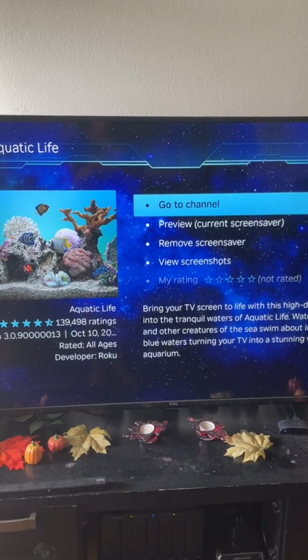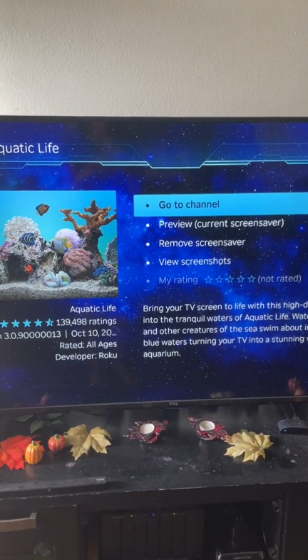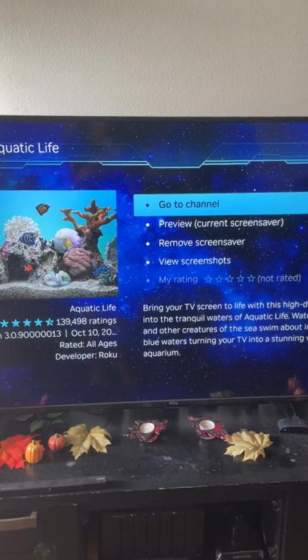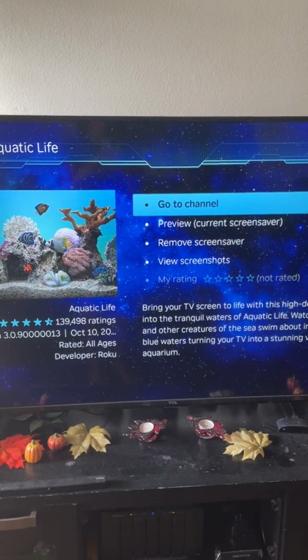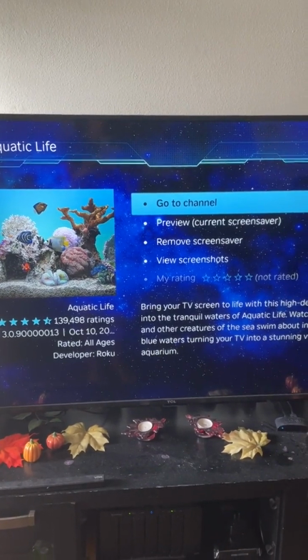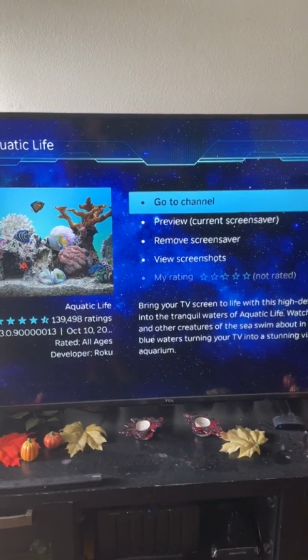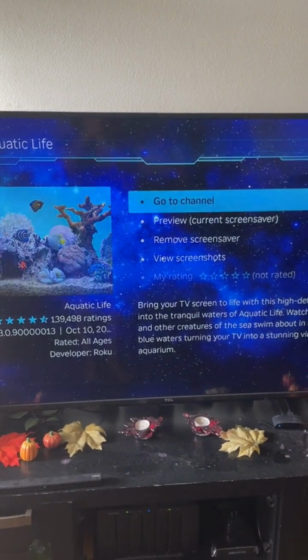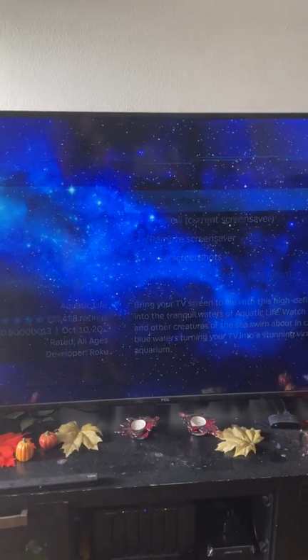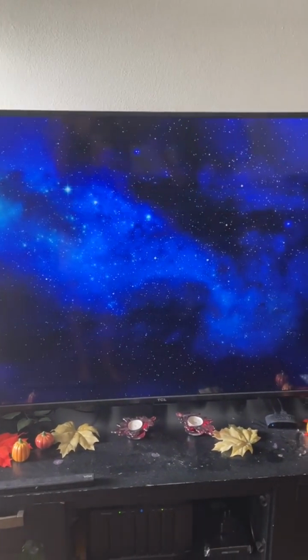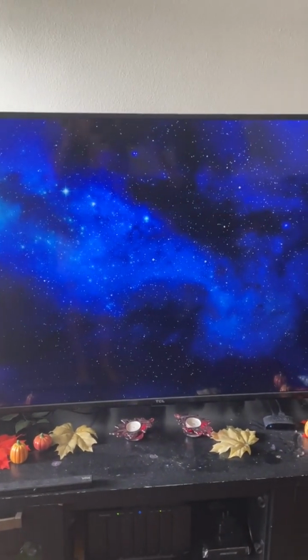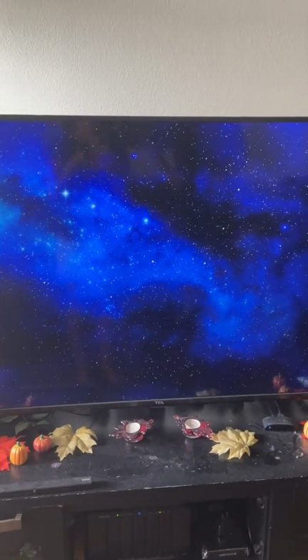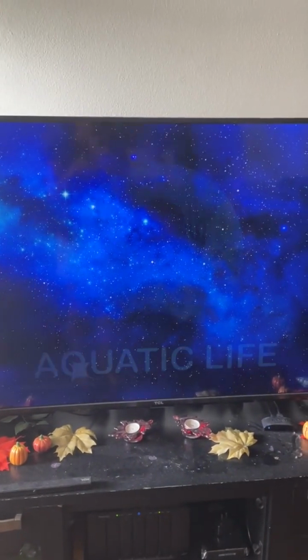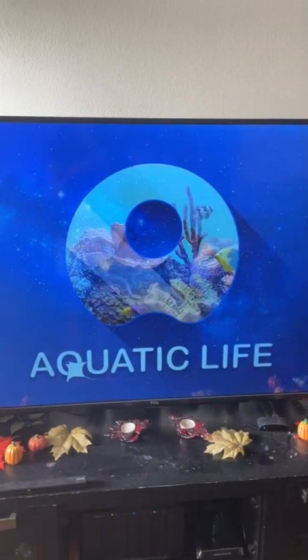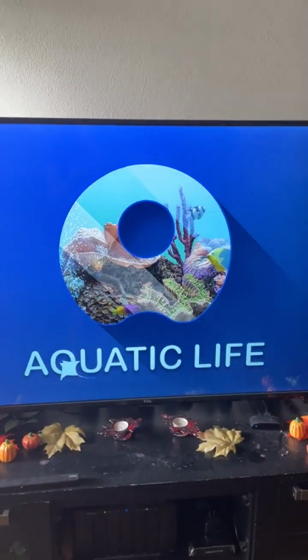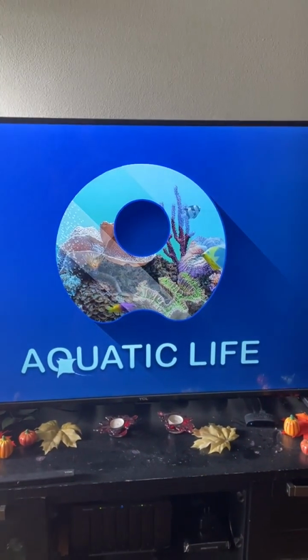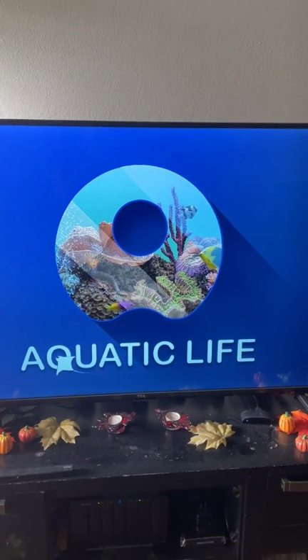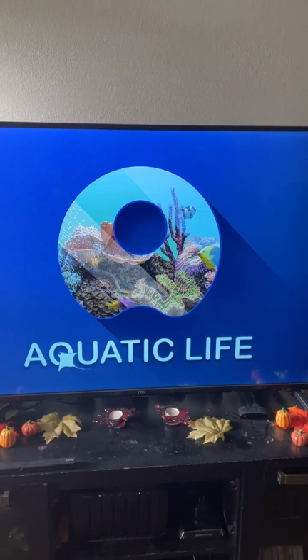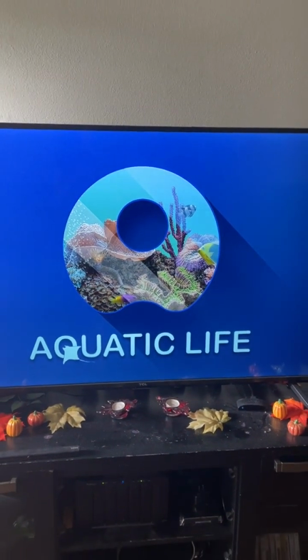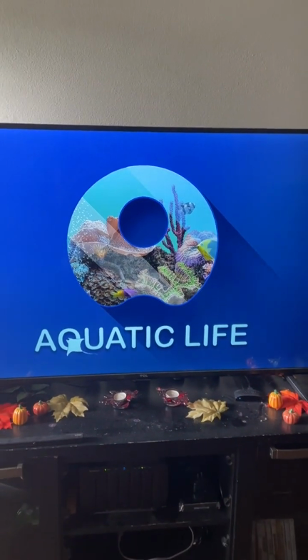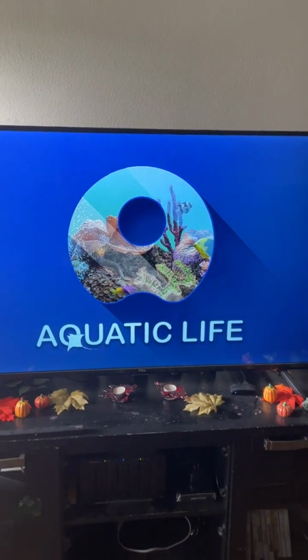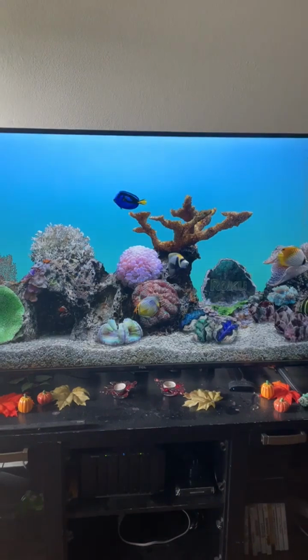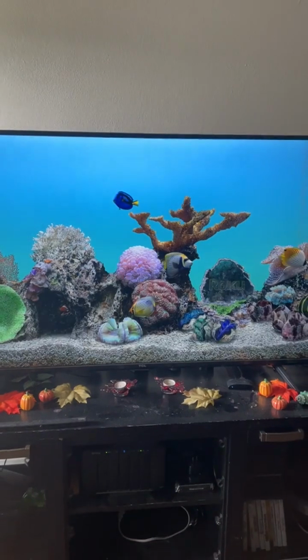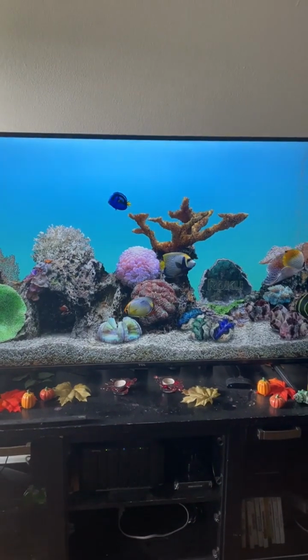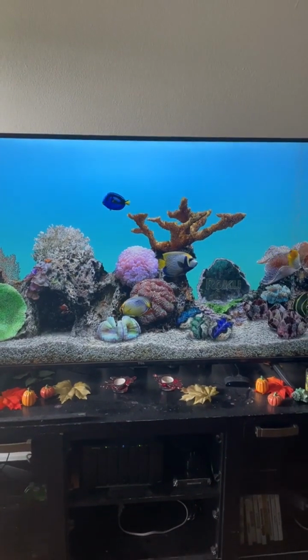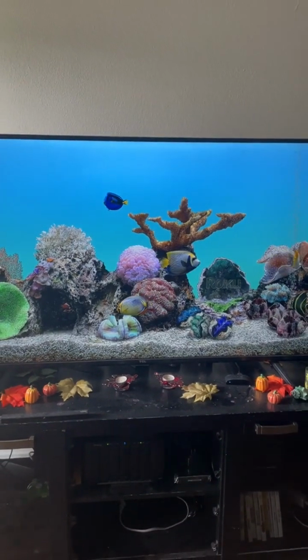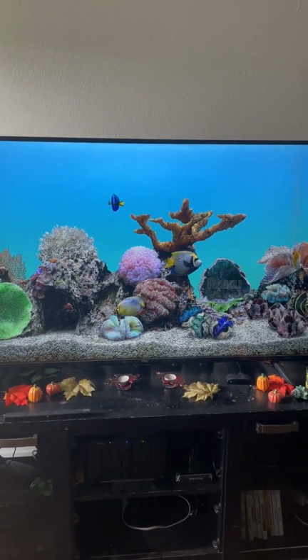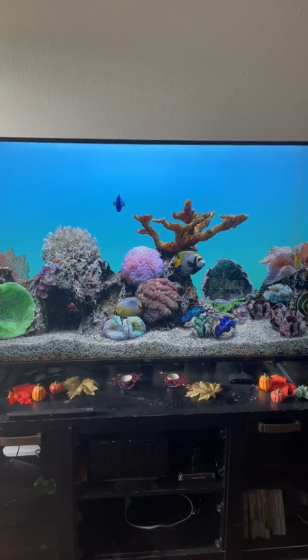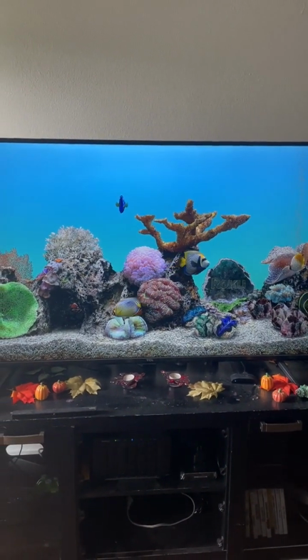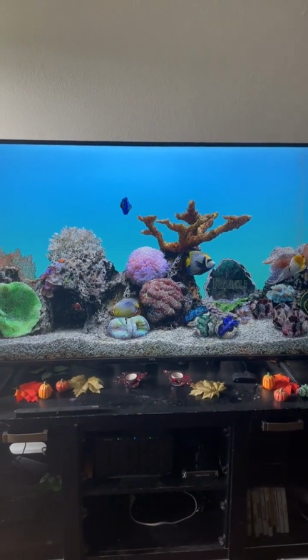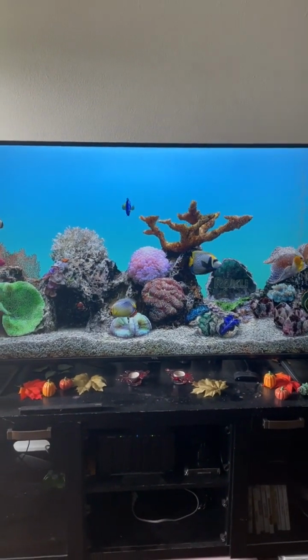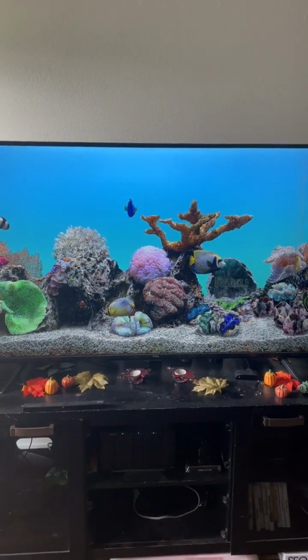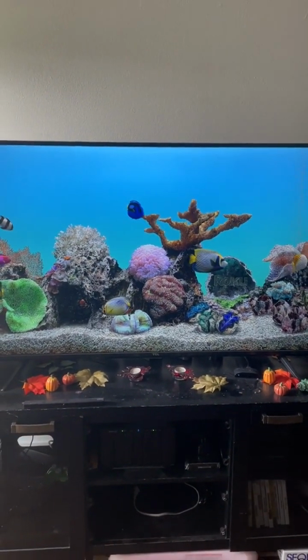And now this is what it looks like — you get a nice little fish tank.